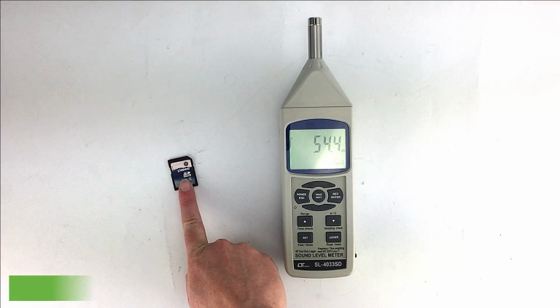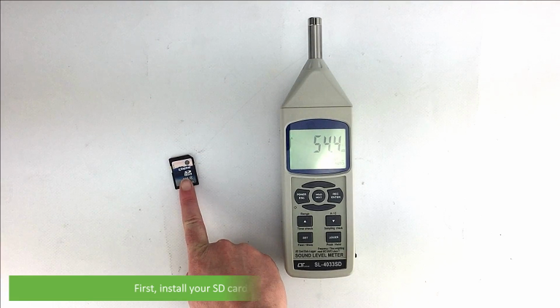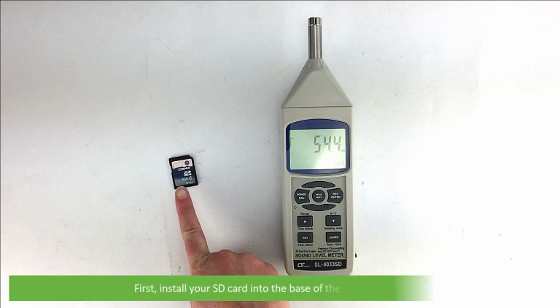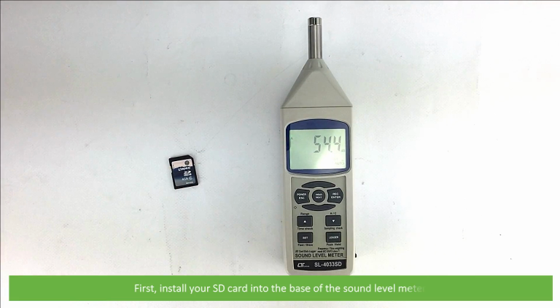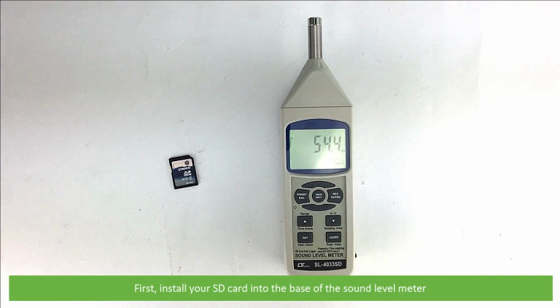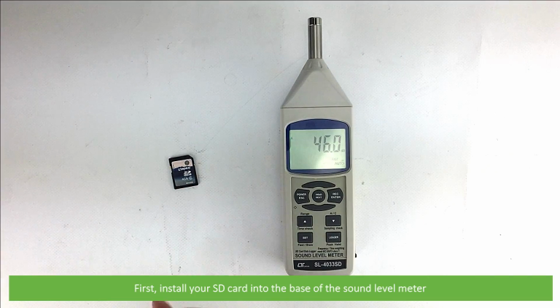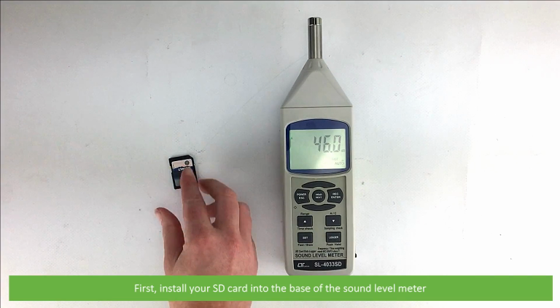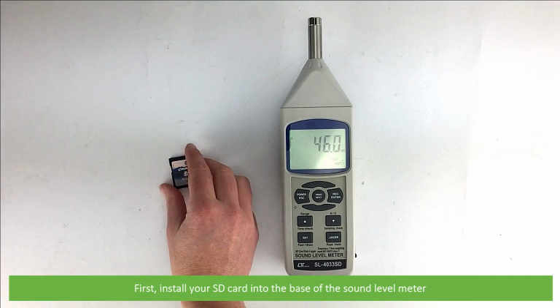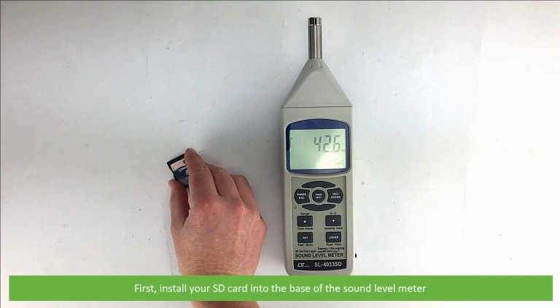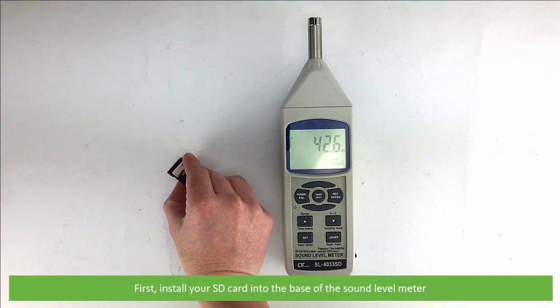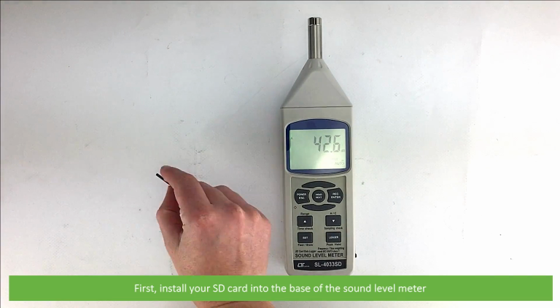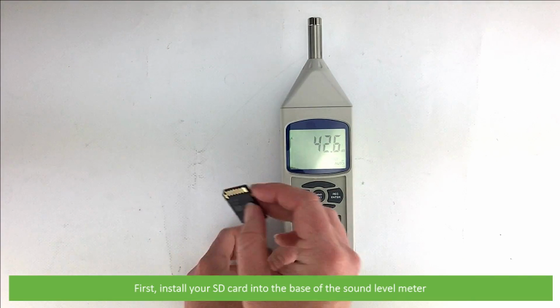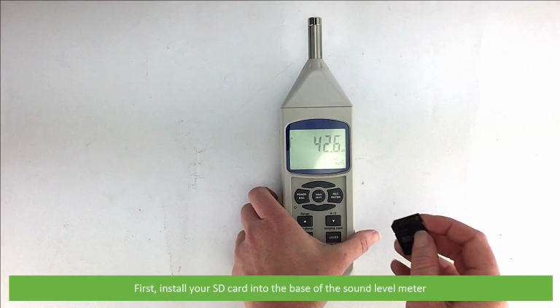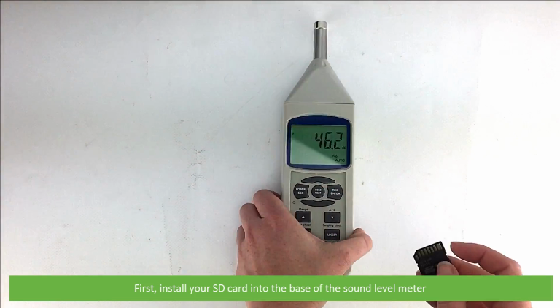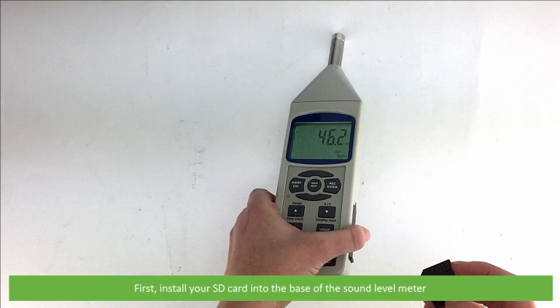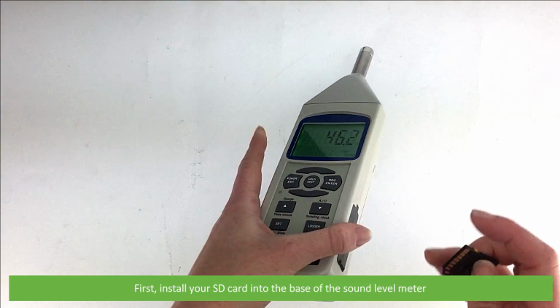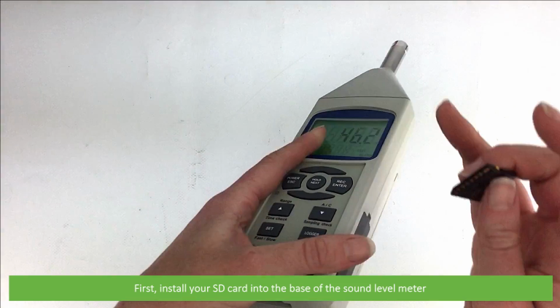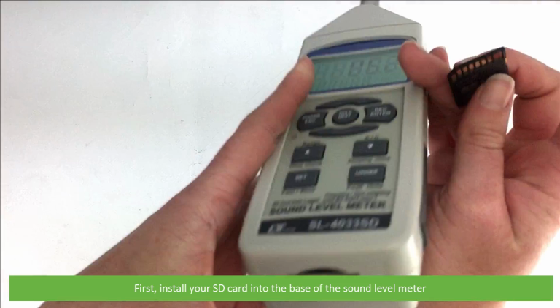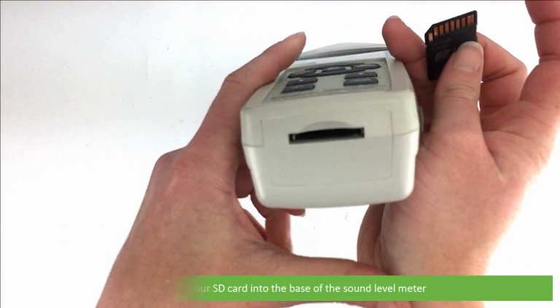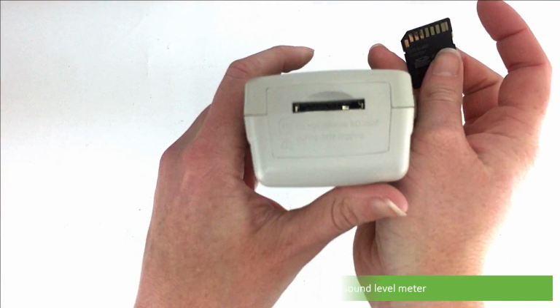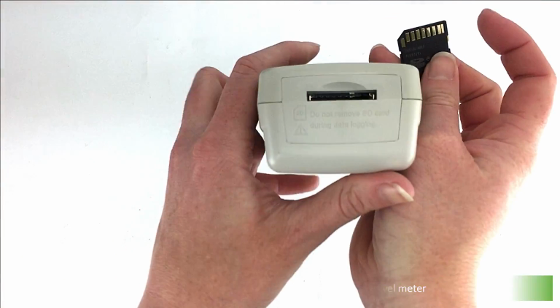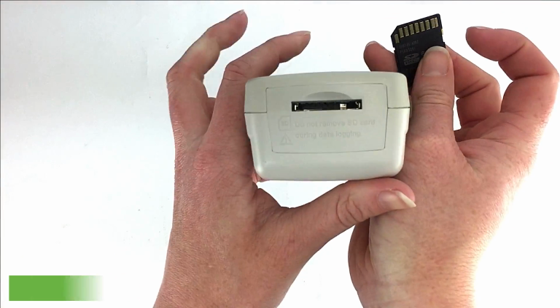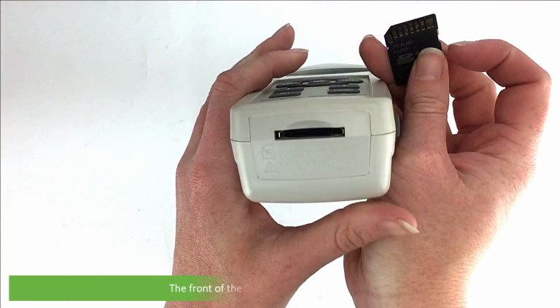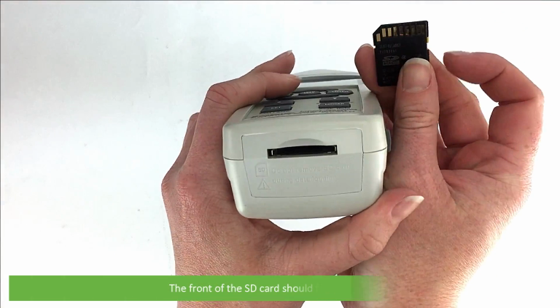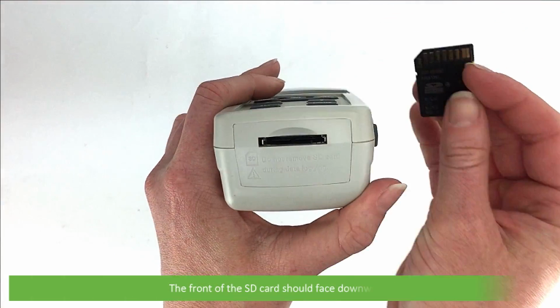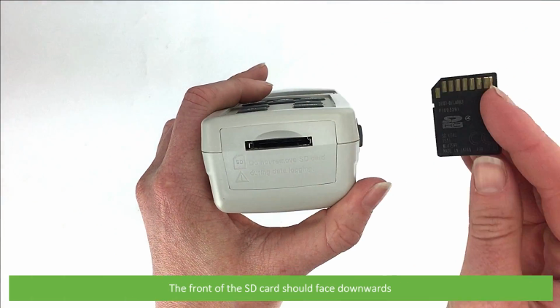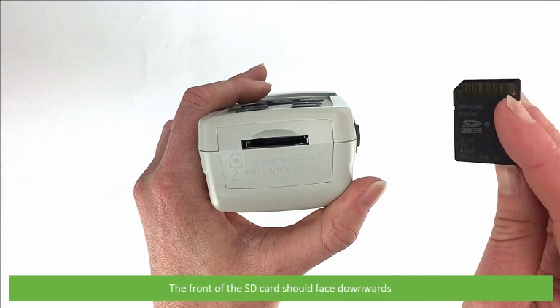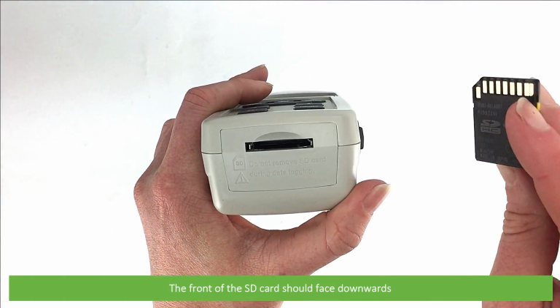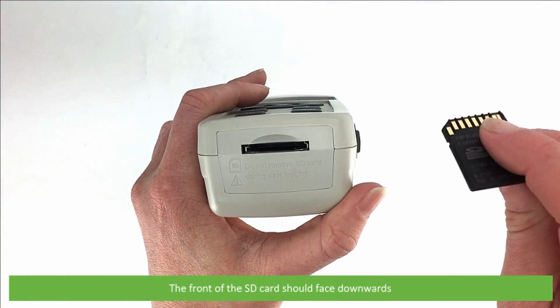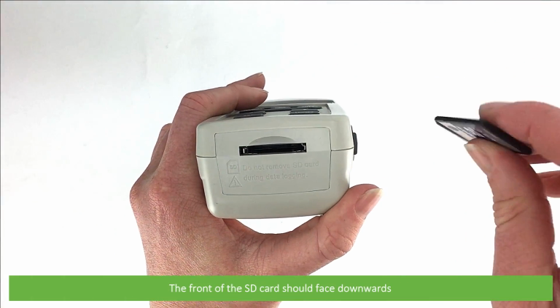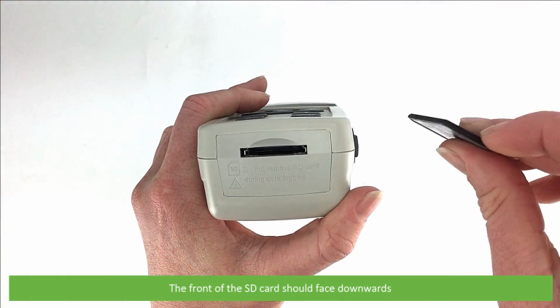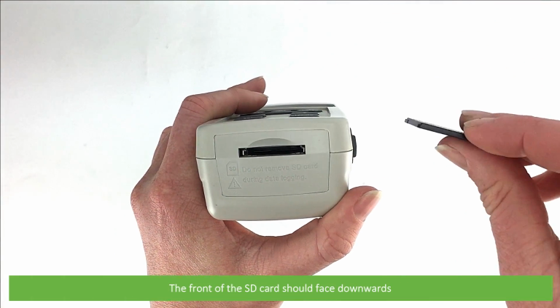First, install your SD card into the base of the sound level meter. The front of the SD card should face downwards.